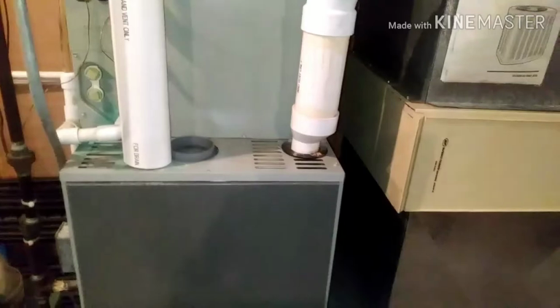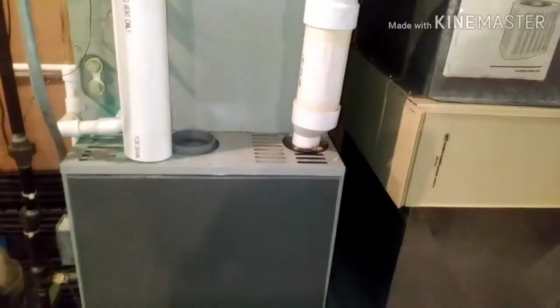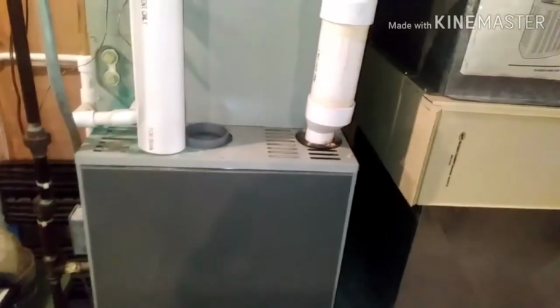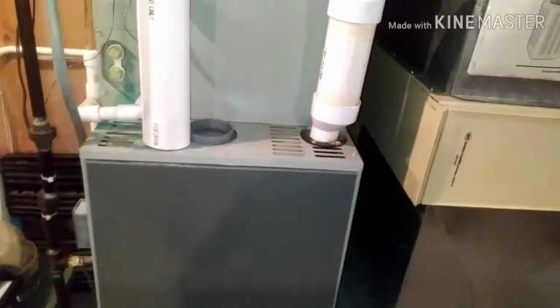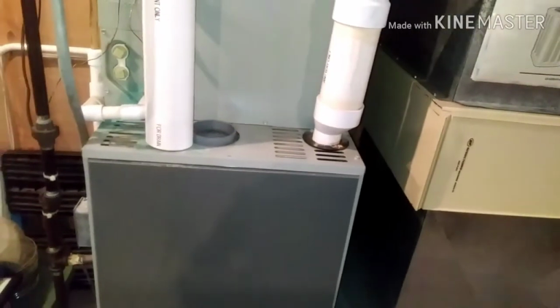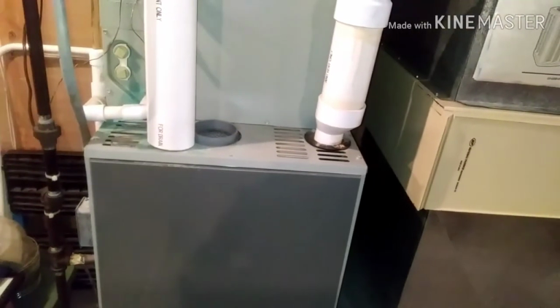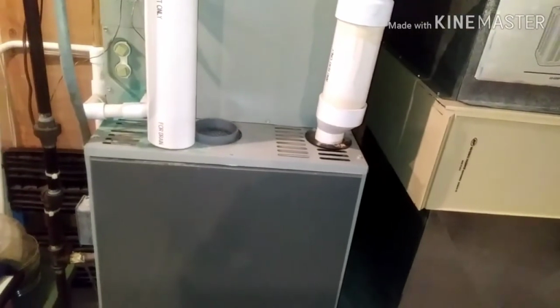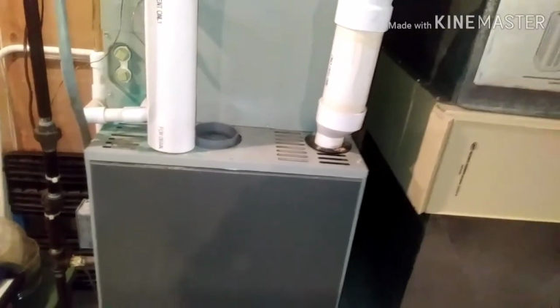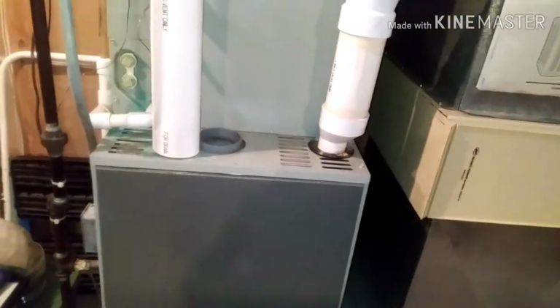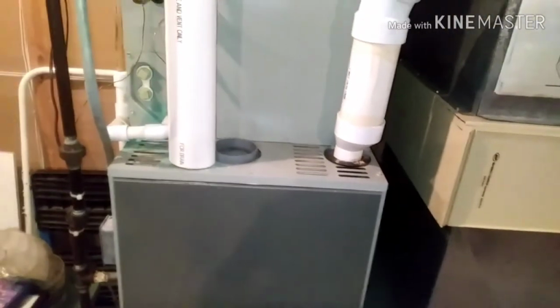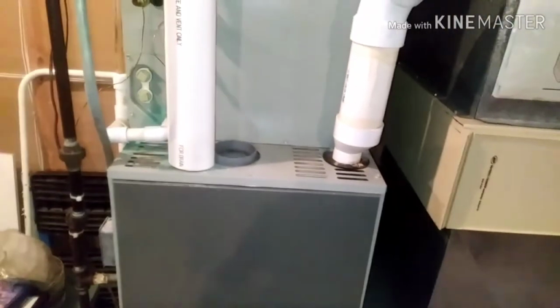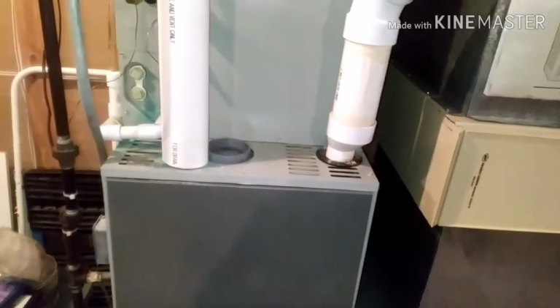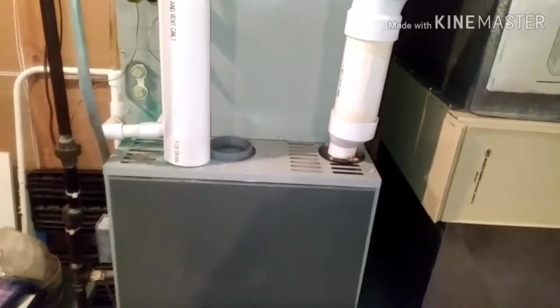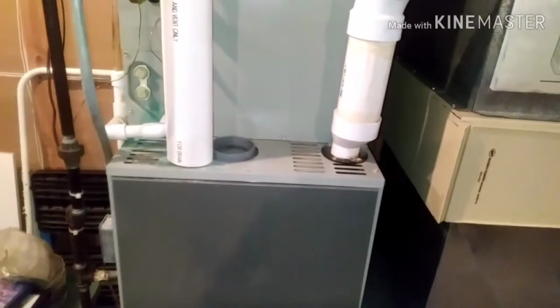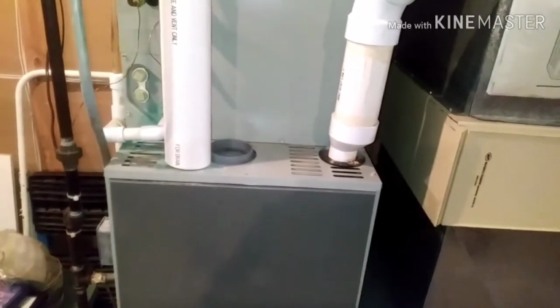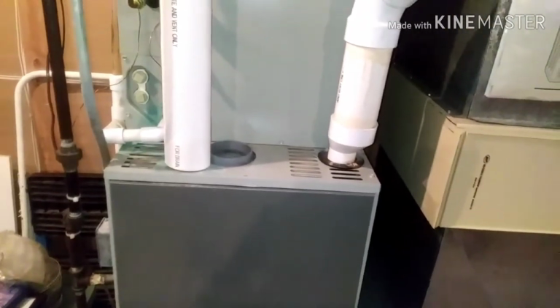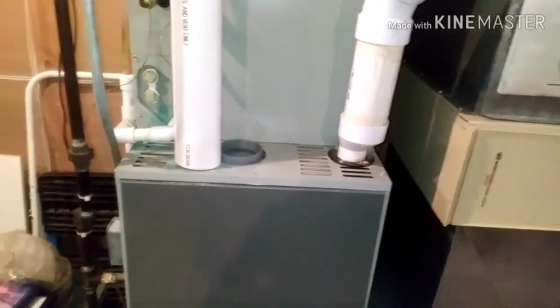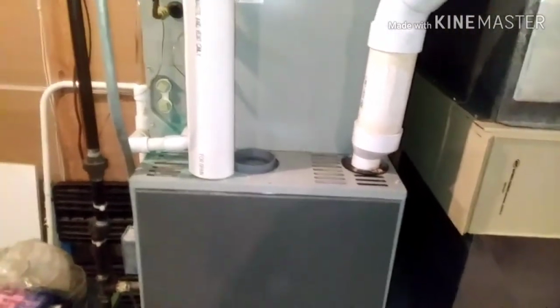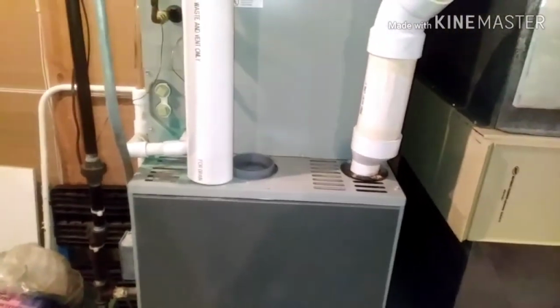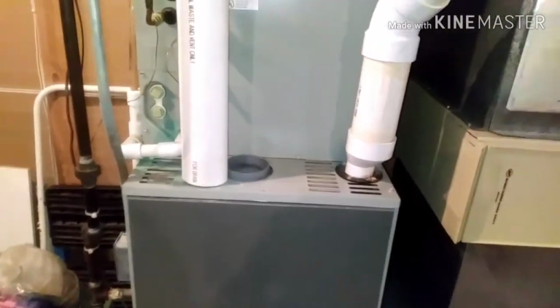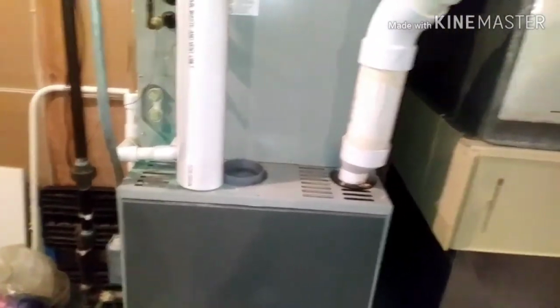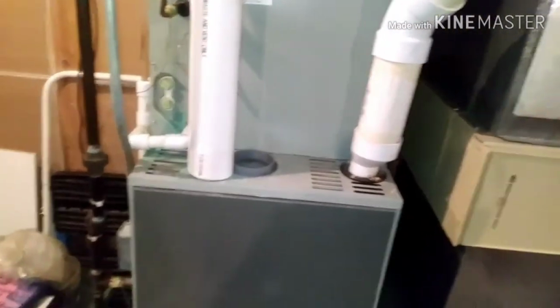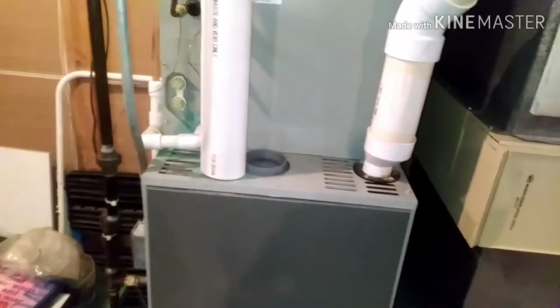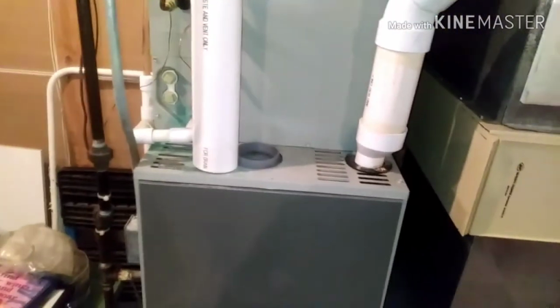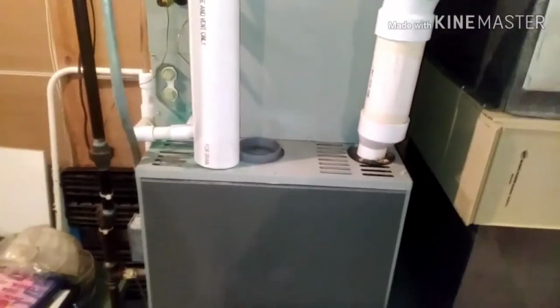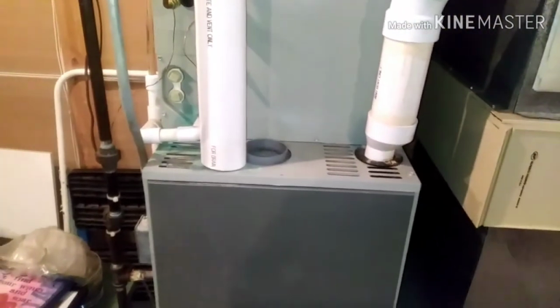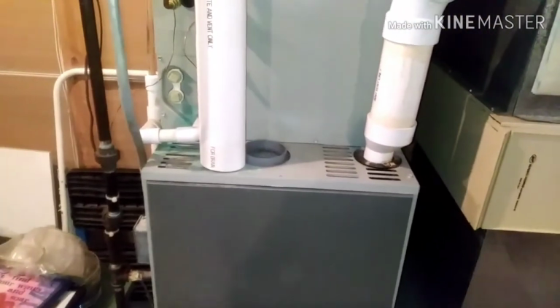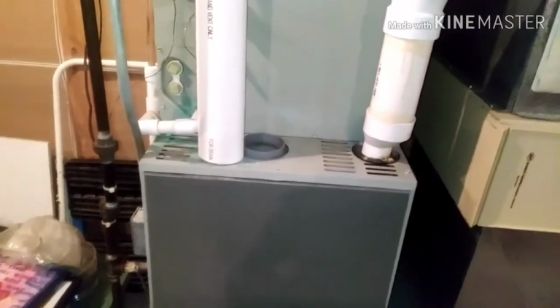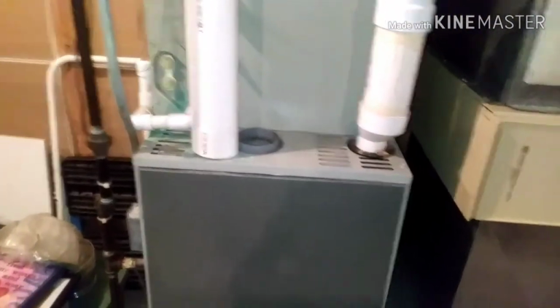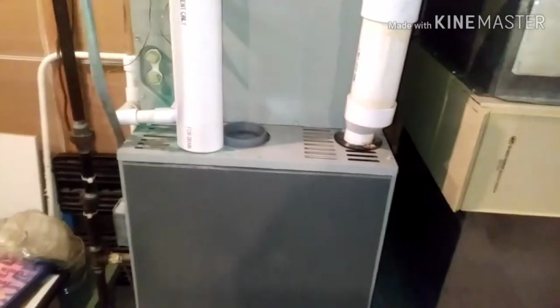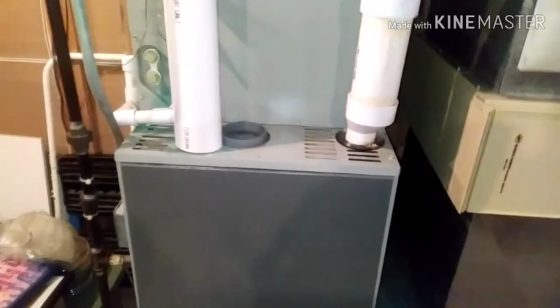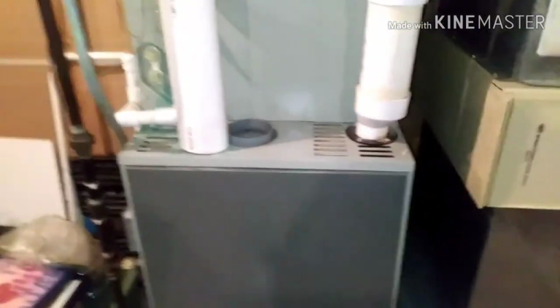This is a train, 90 plus furnace, about 18 years old. It's short cycling and it's not running.